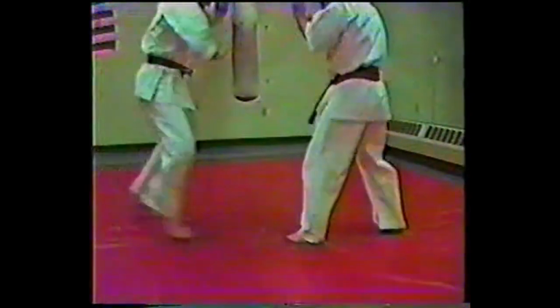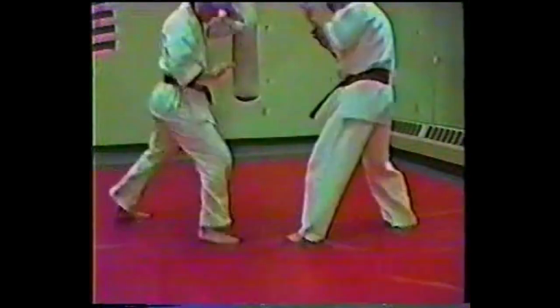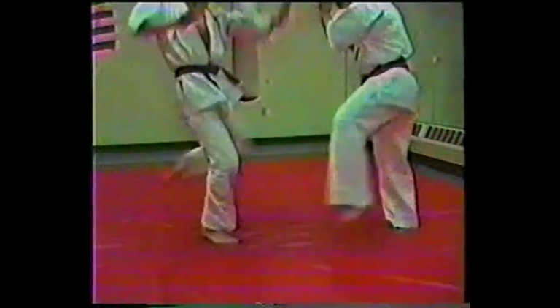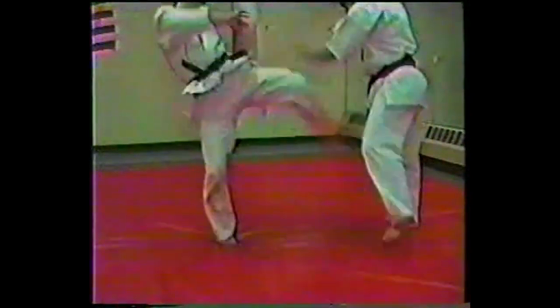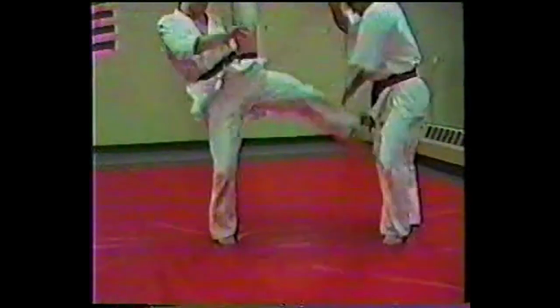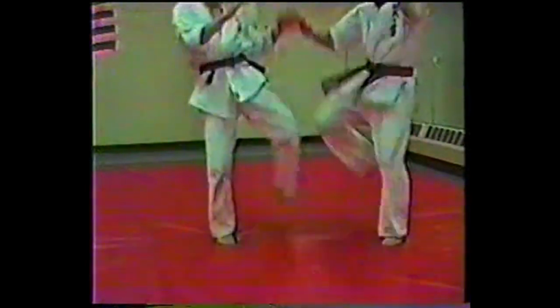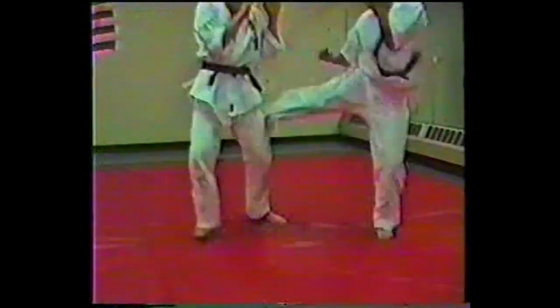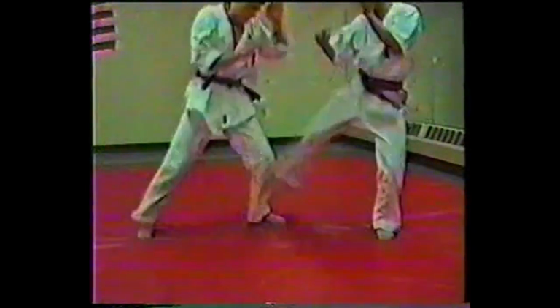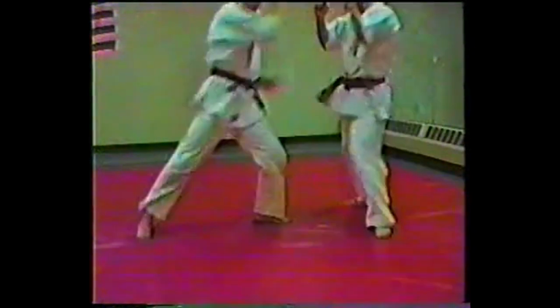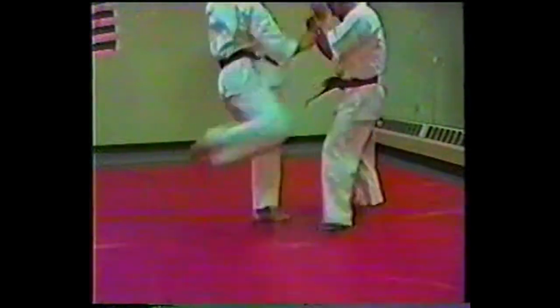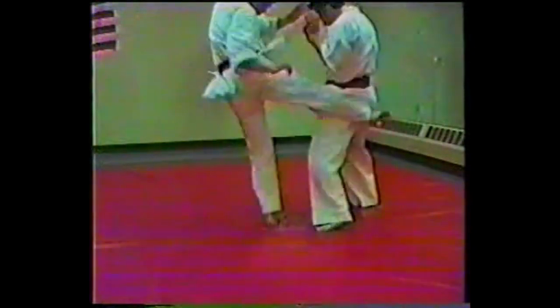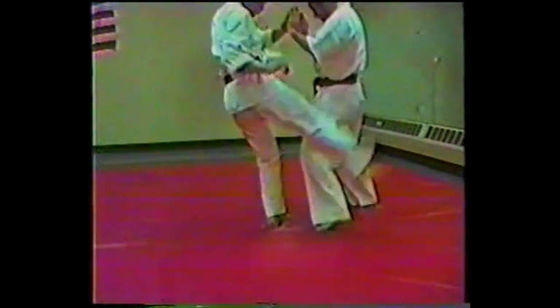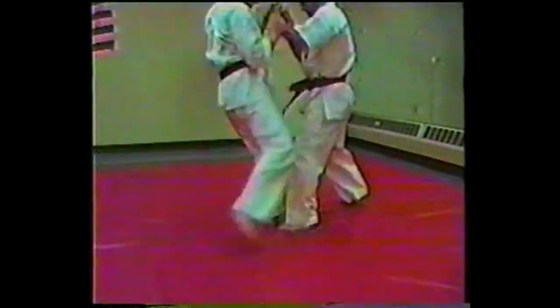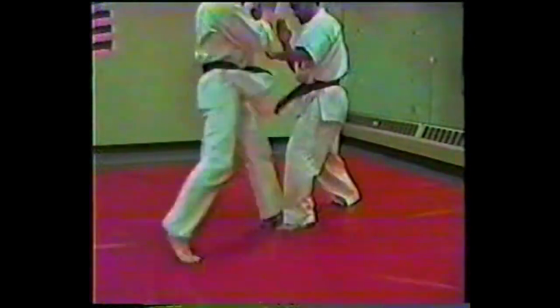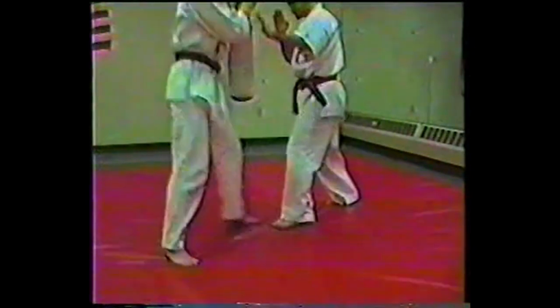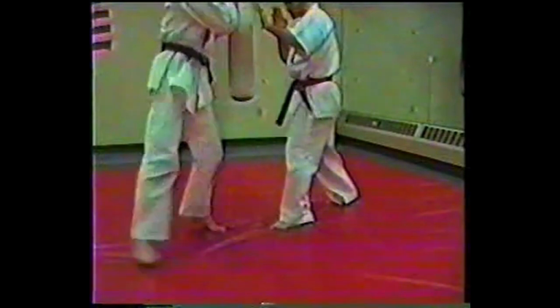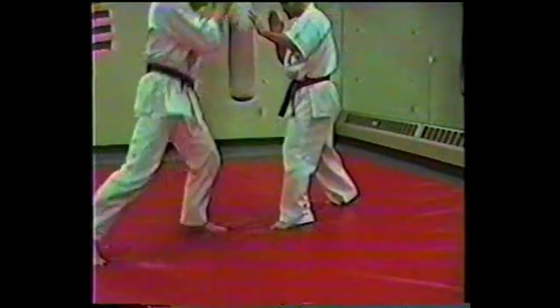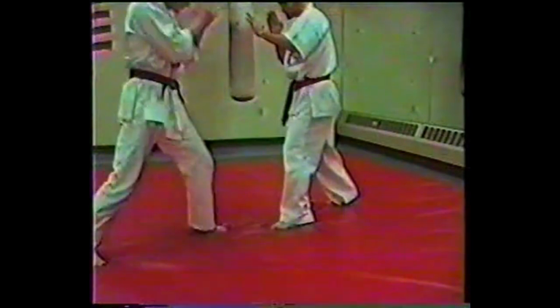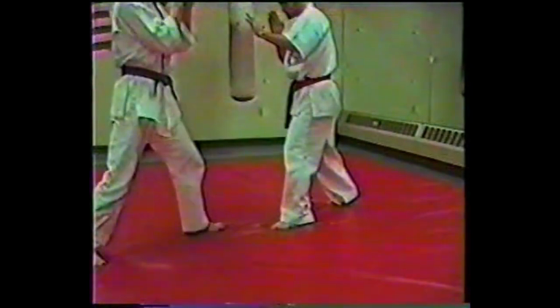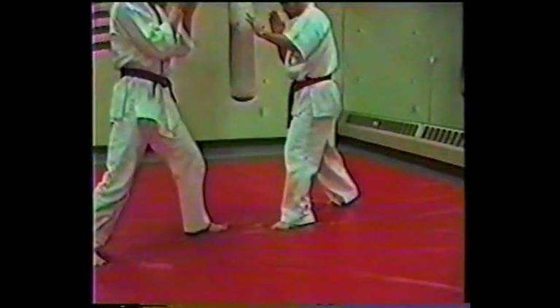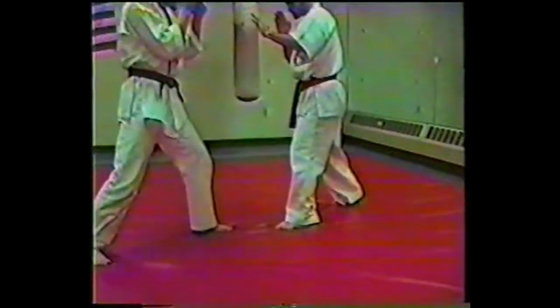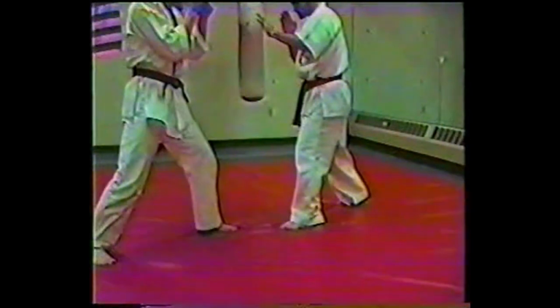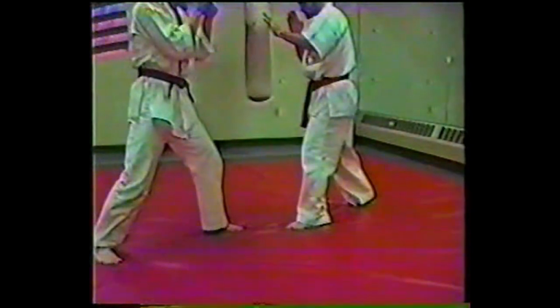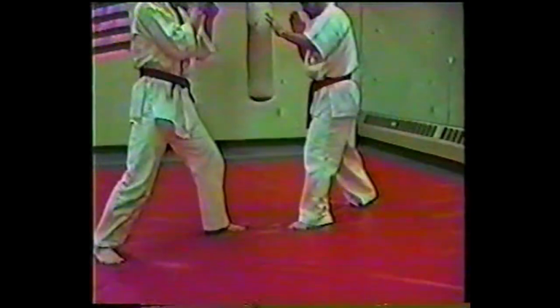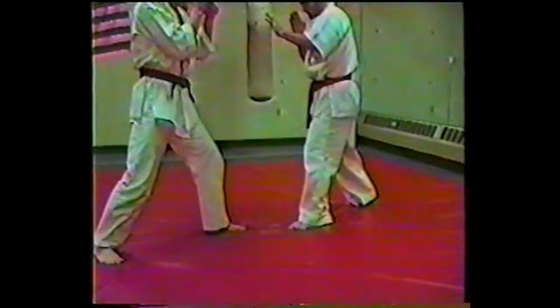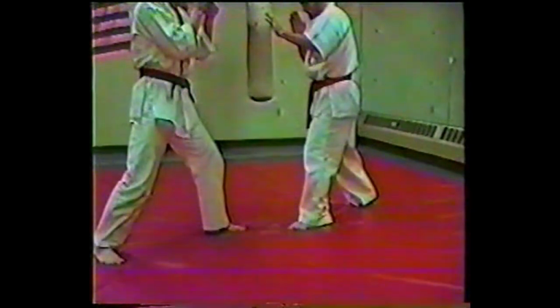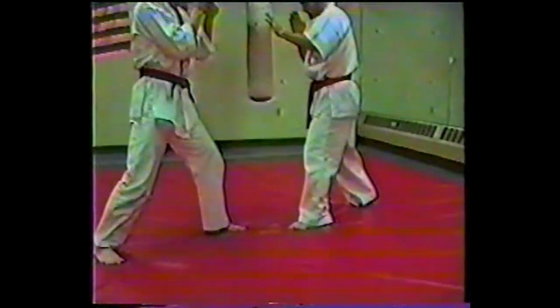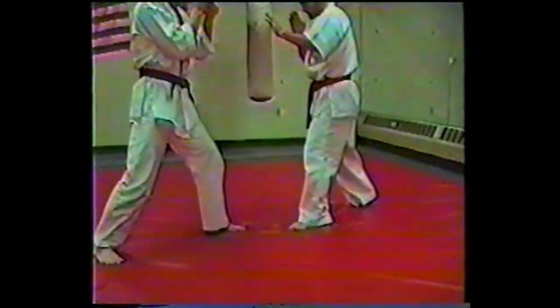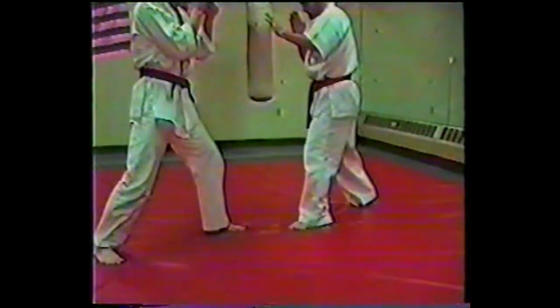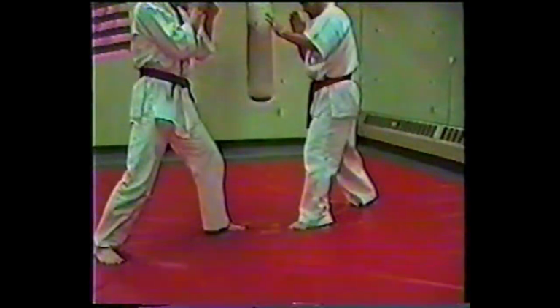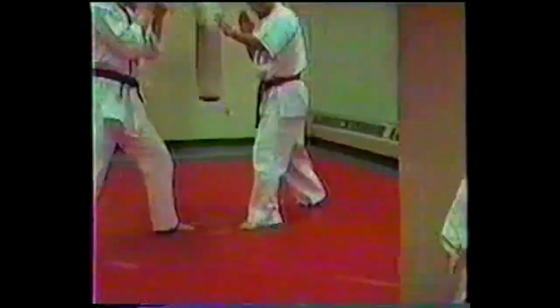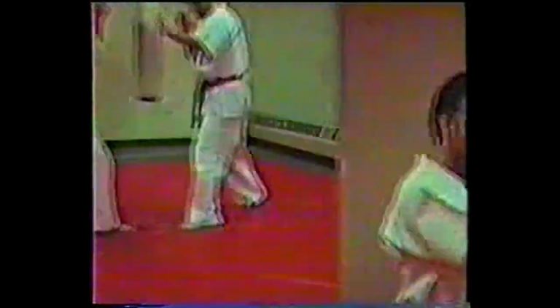Proper tightening of the body as the kick is being thrown at you, shifting, etc.